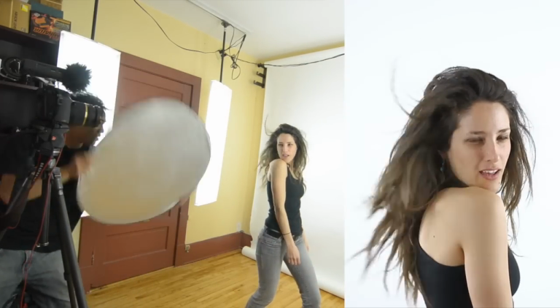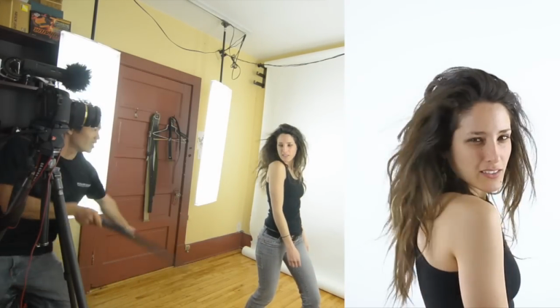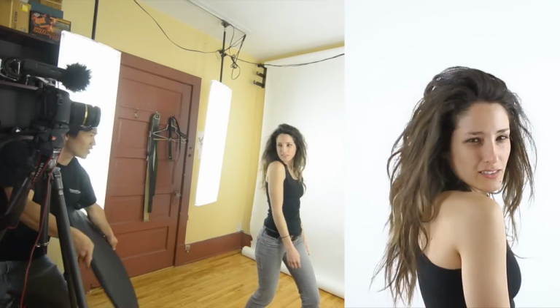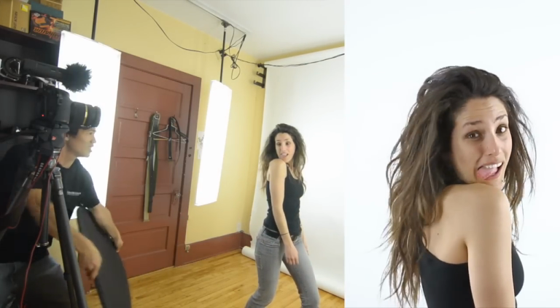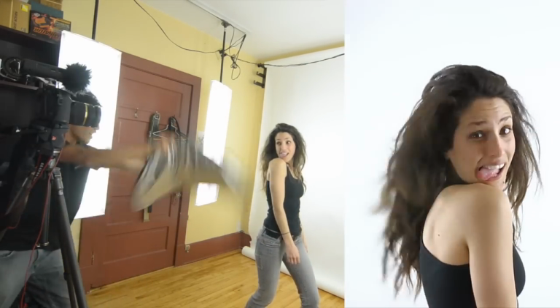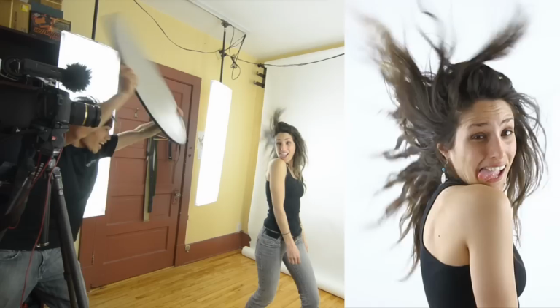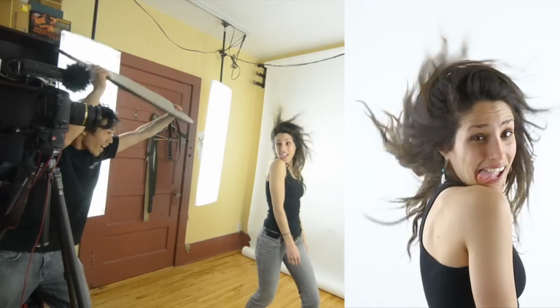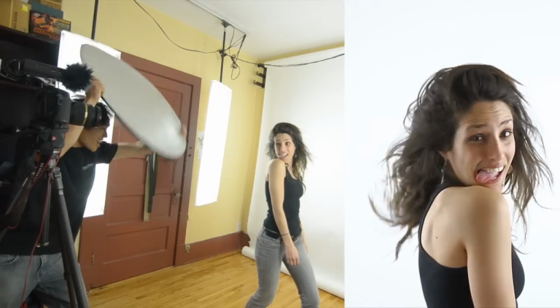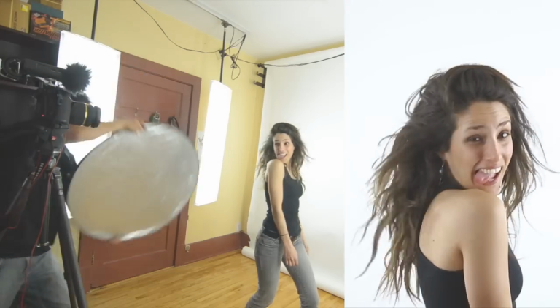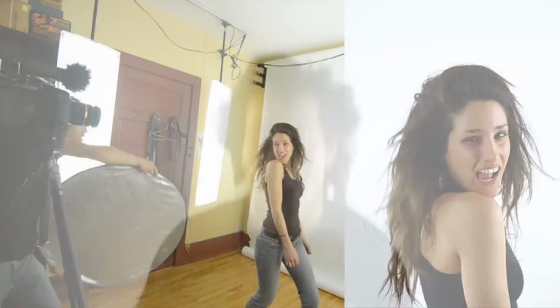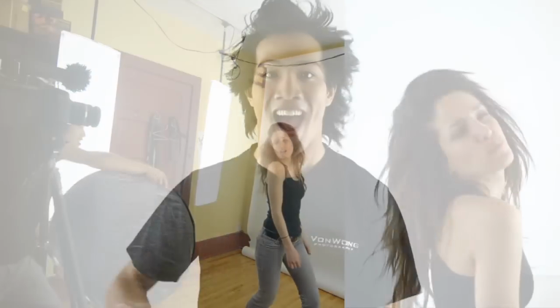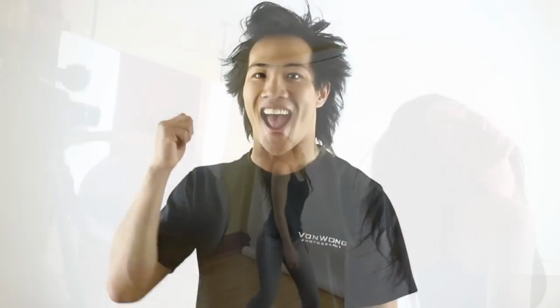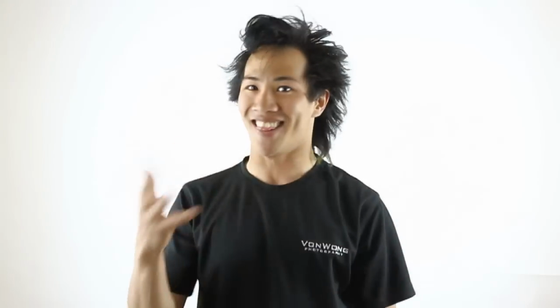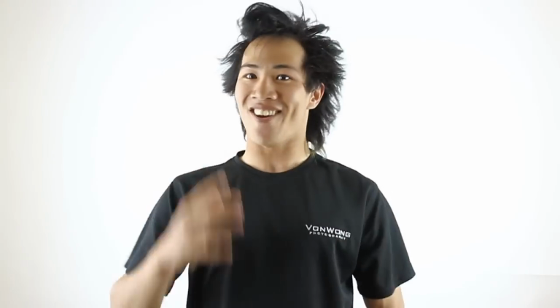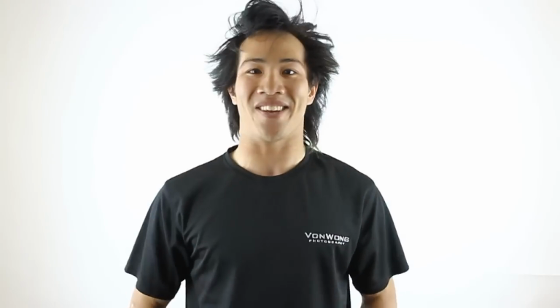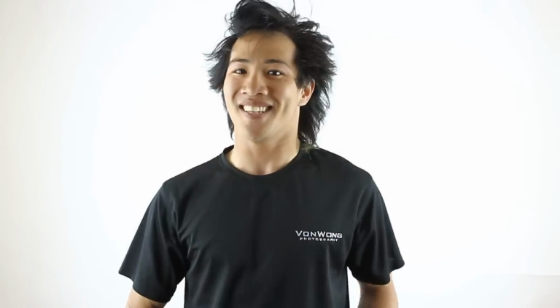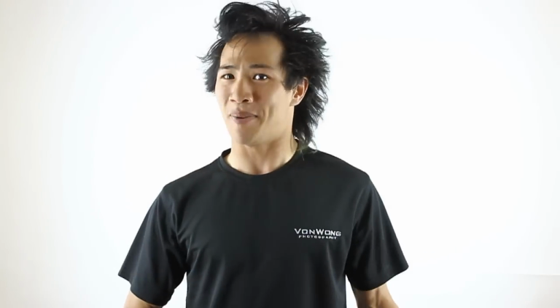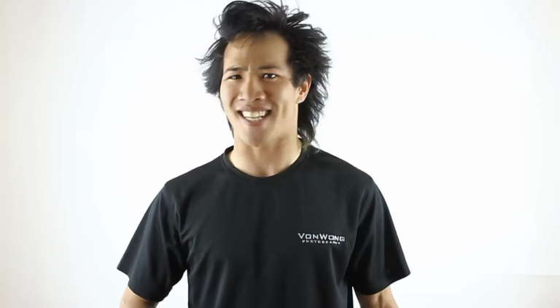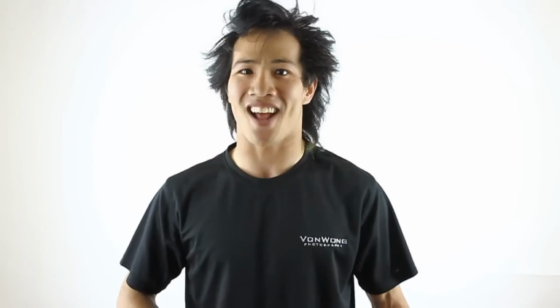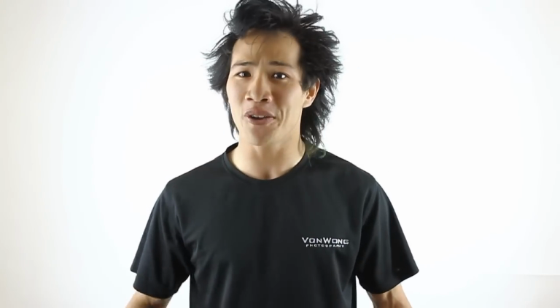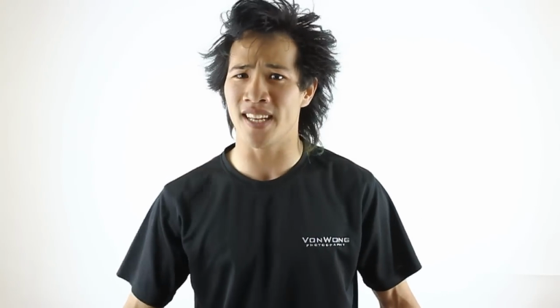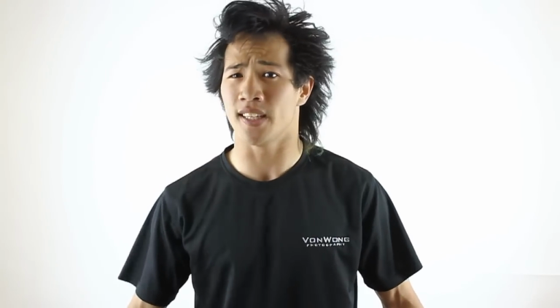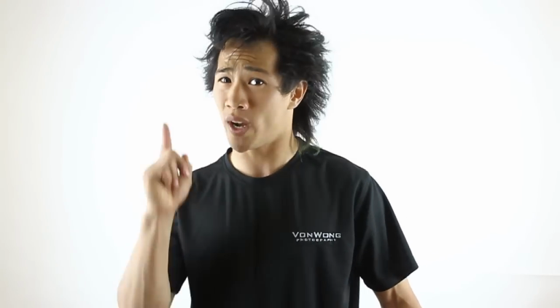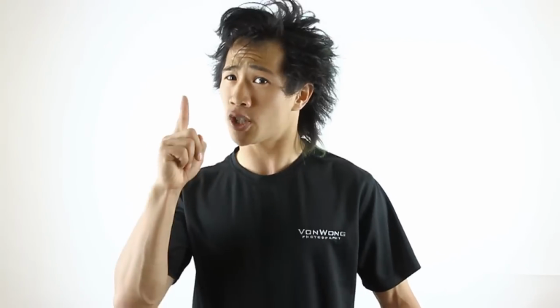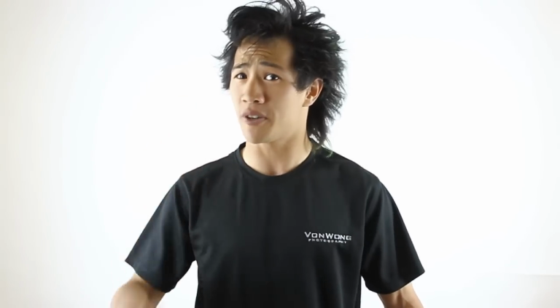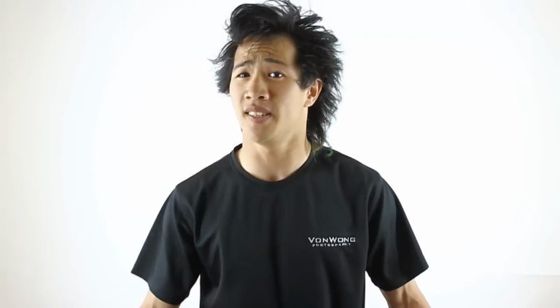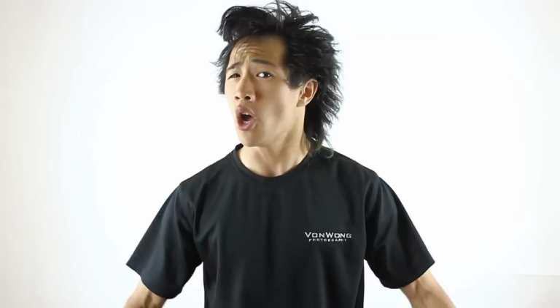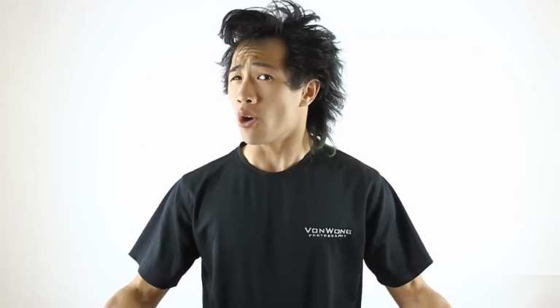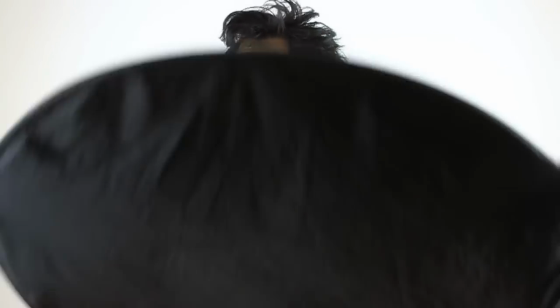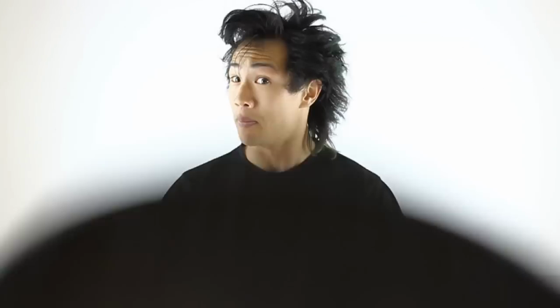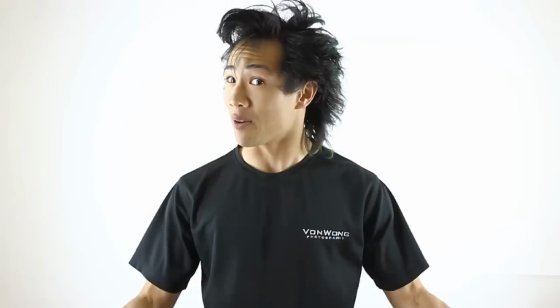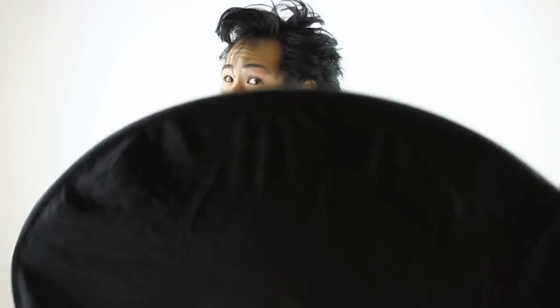And there you have it, simple as that. All you need is one extra person with a little bit of arm strength.